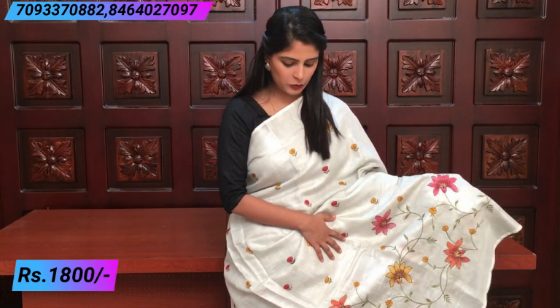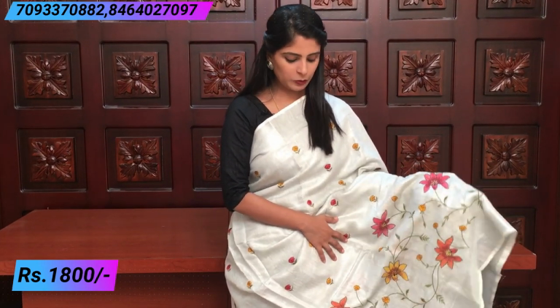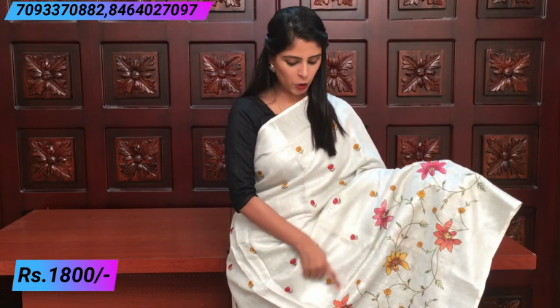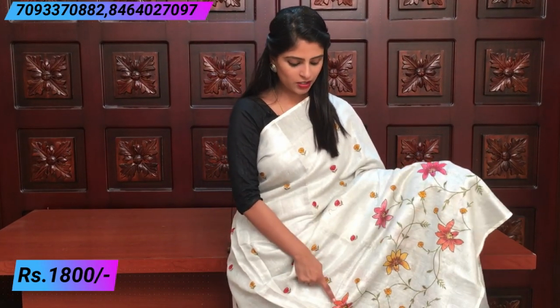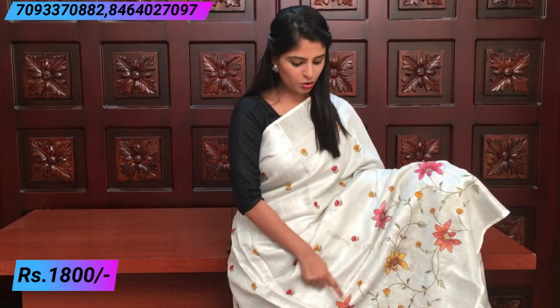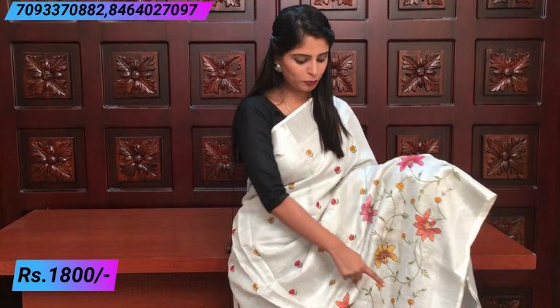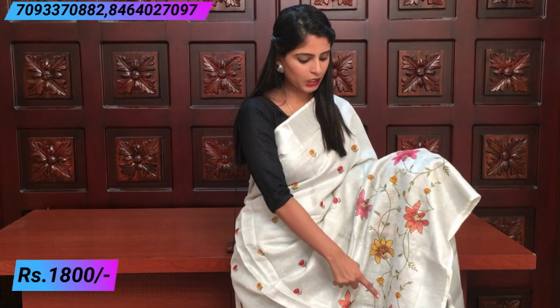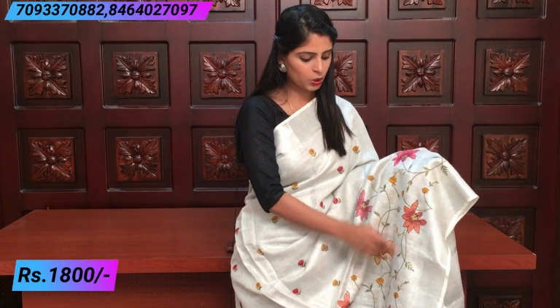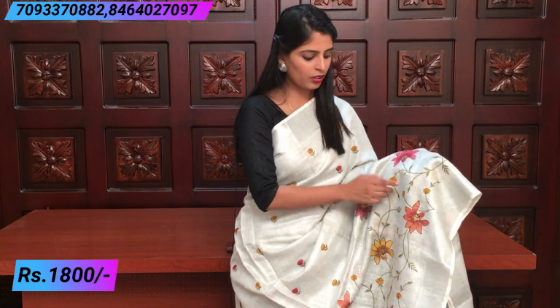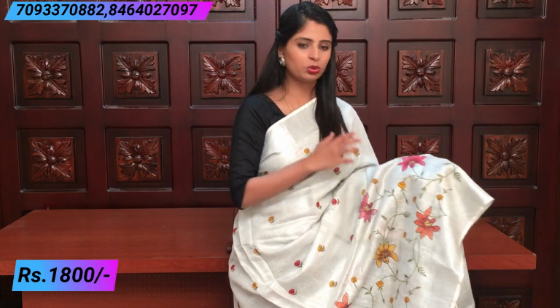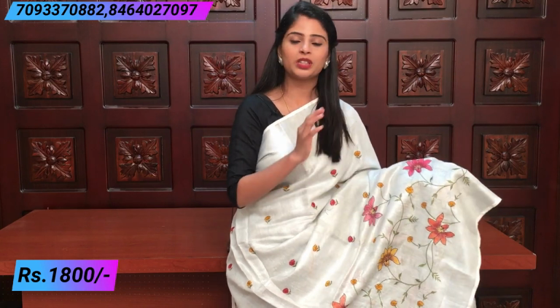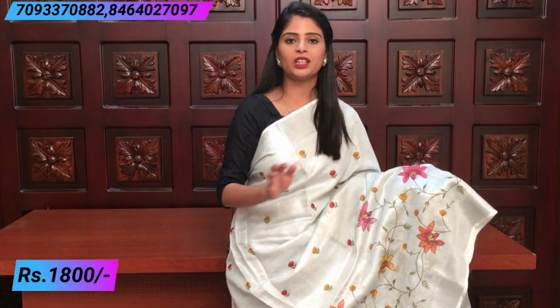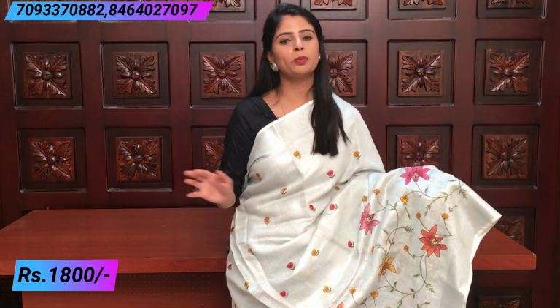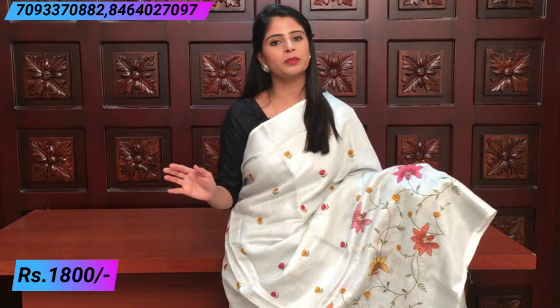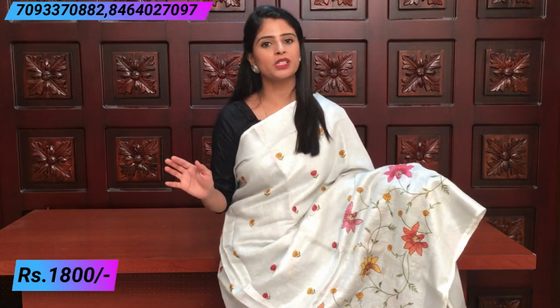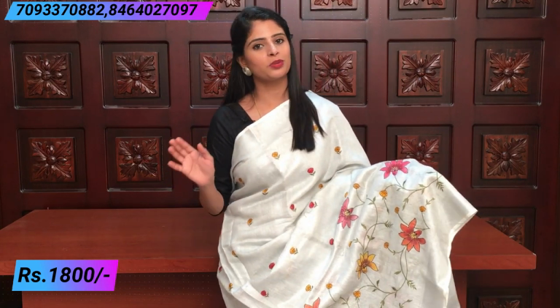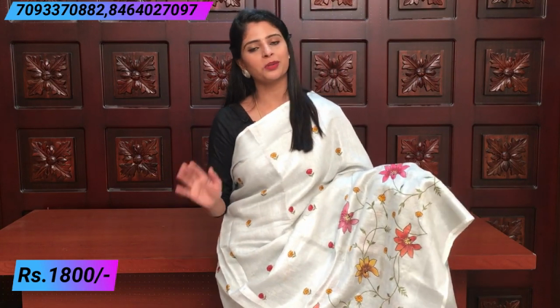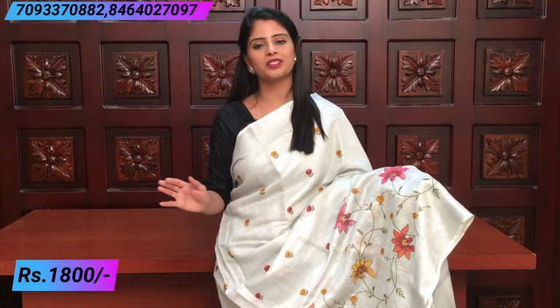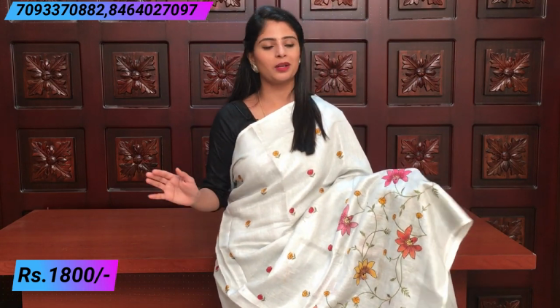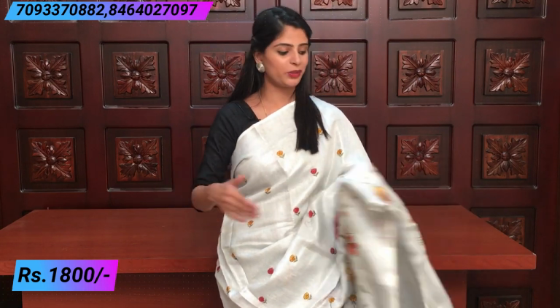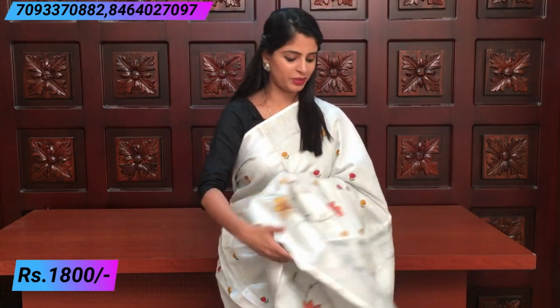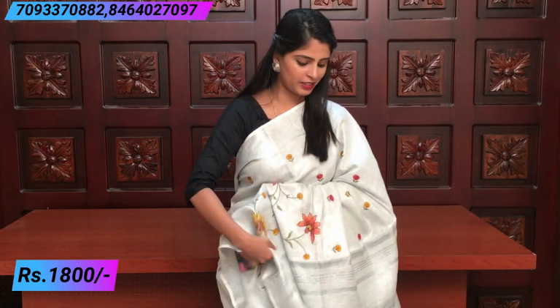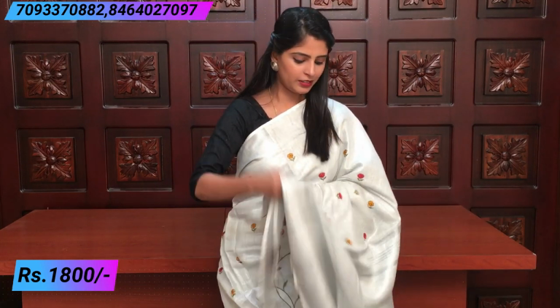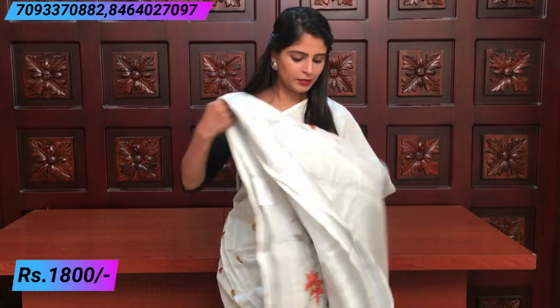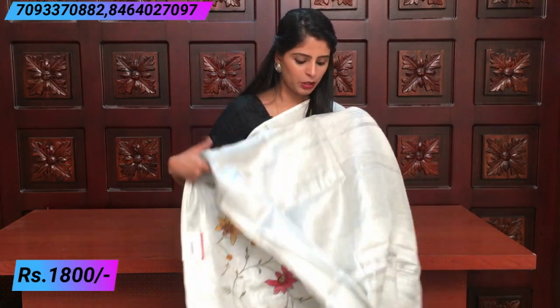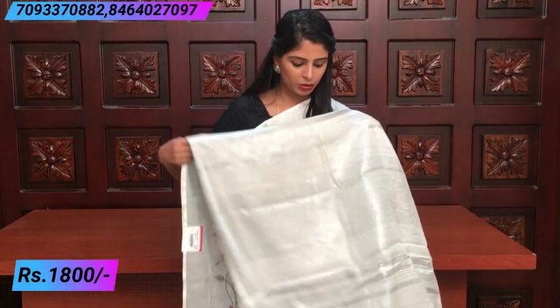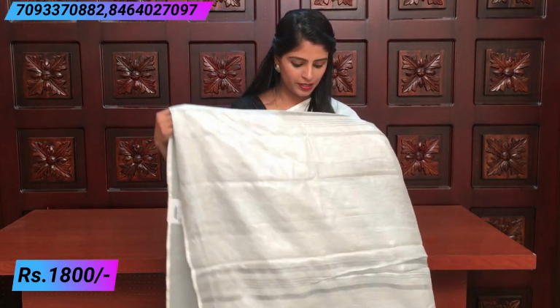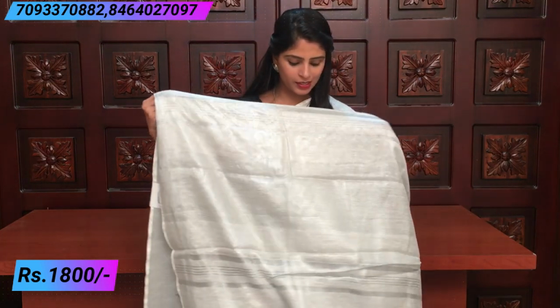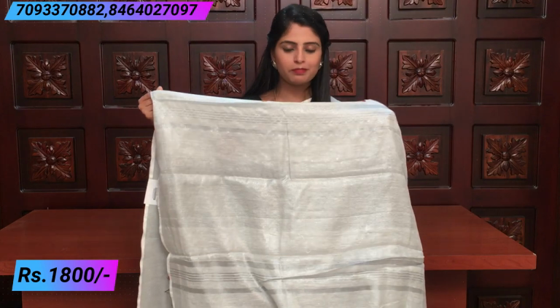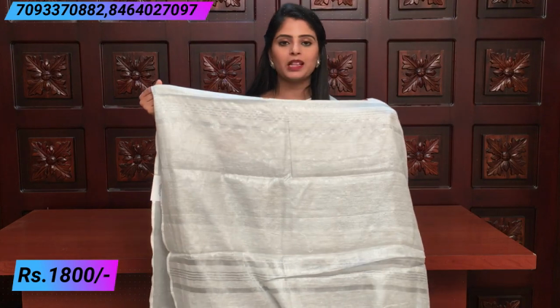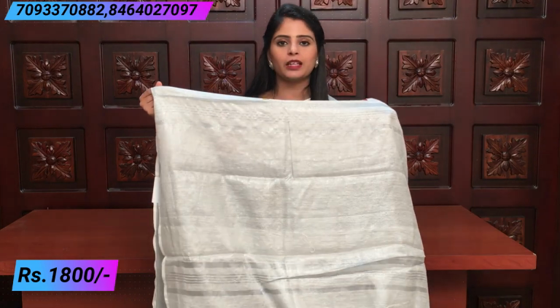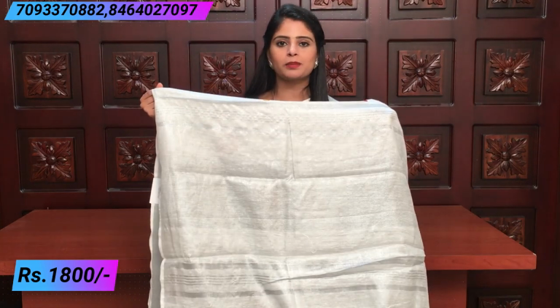If your blouse is orange, or pink, or yellow, you can pair it. You can use a fine line or simple lines blouse with this saree.